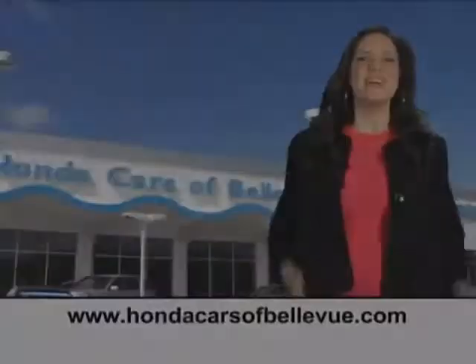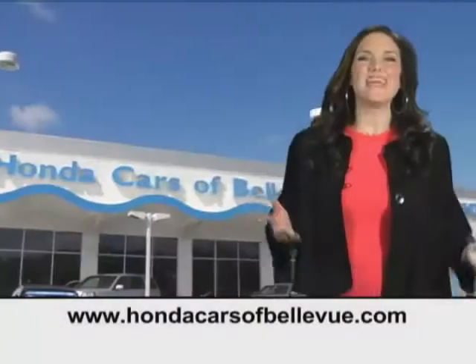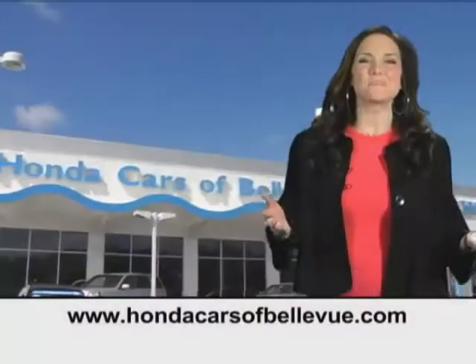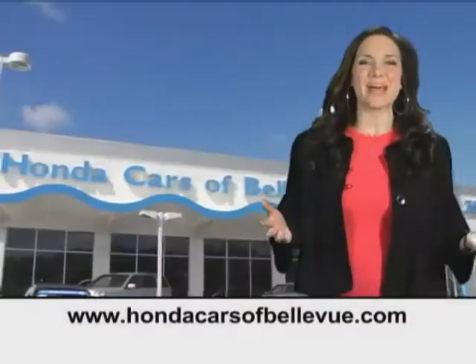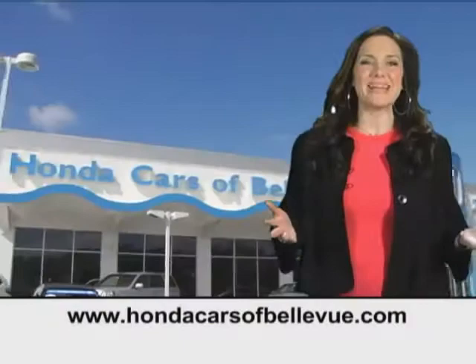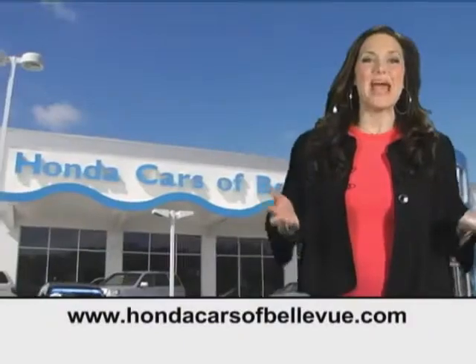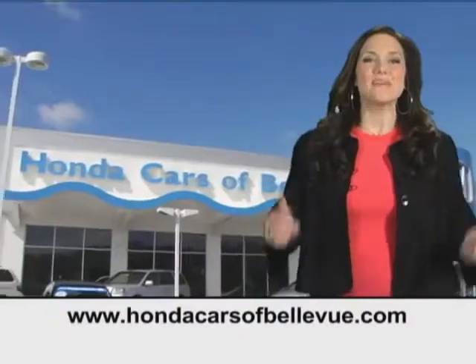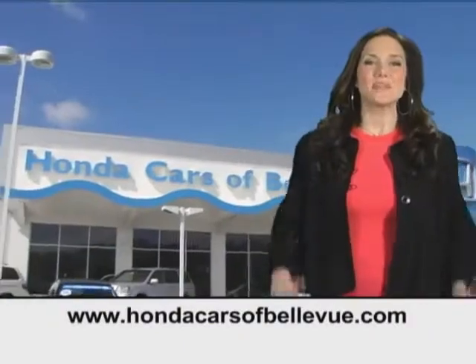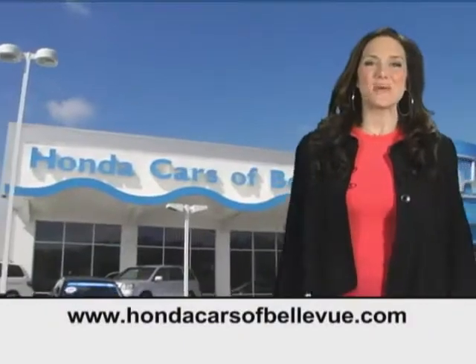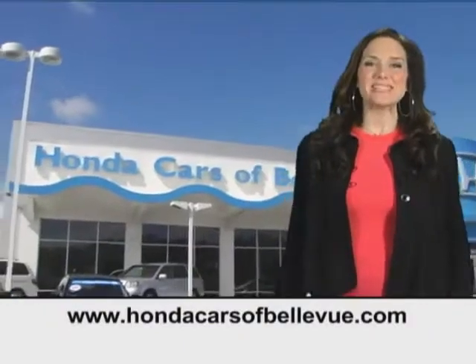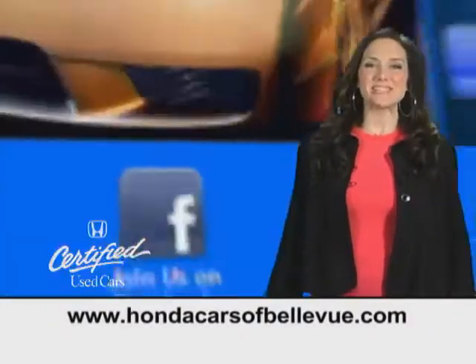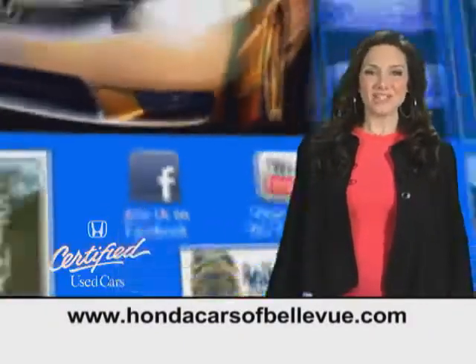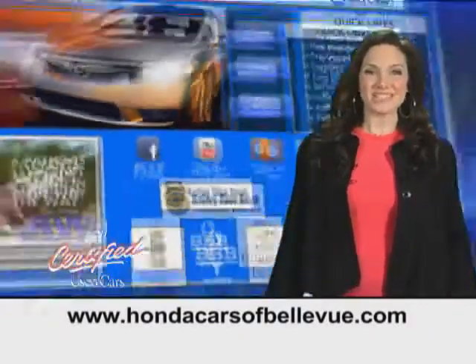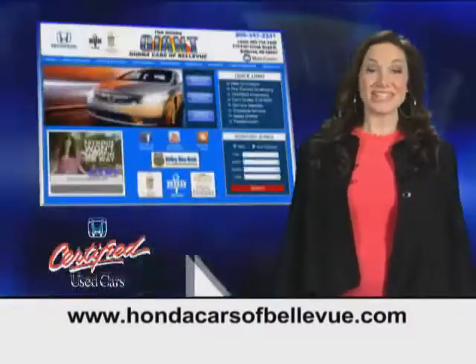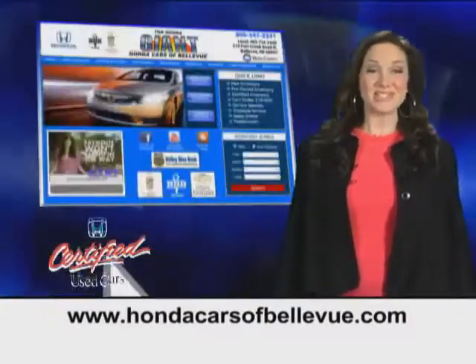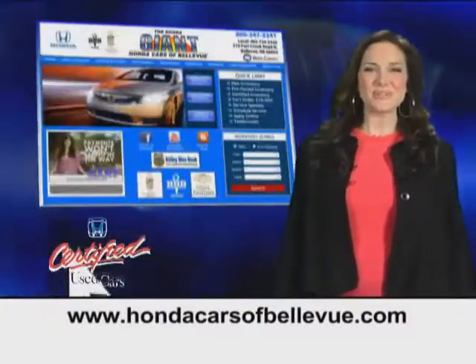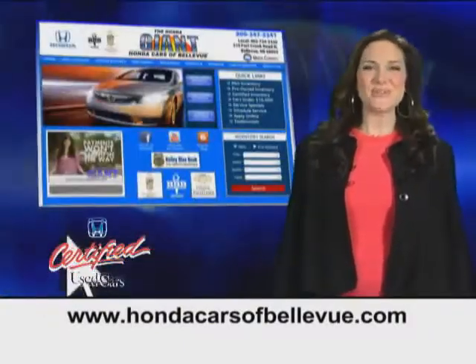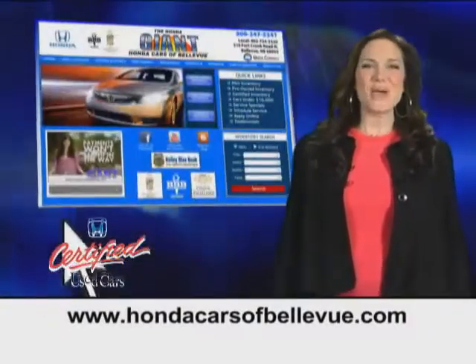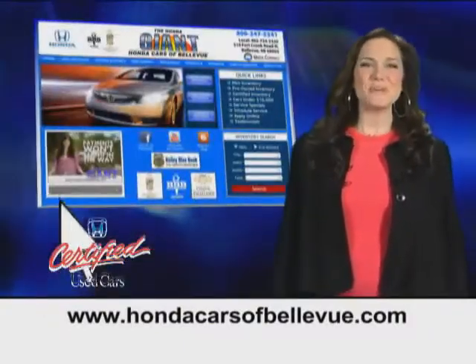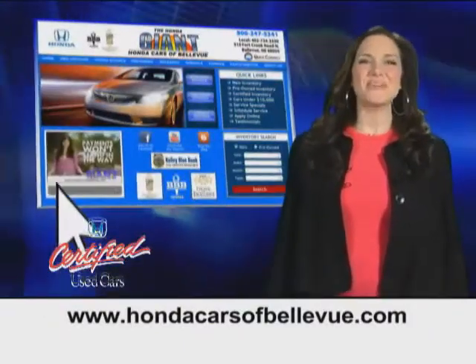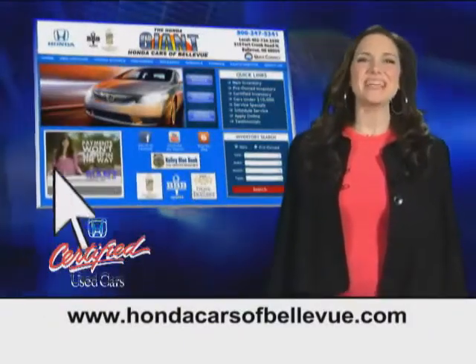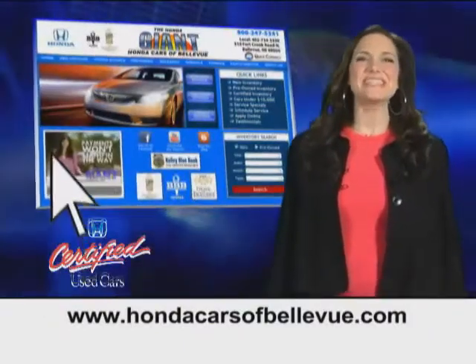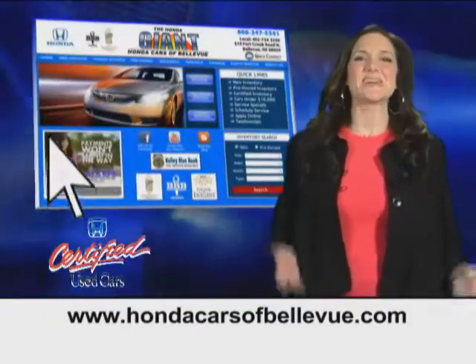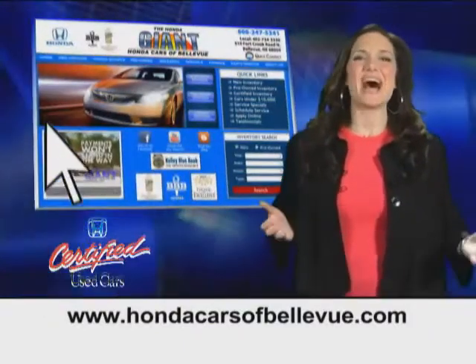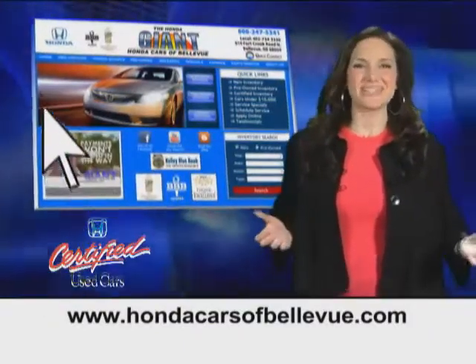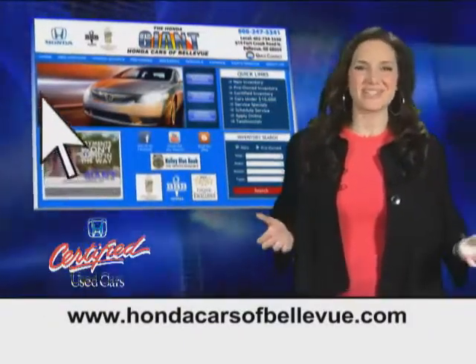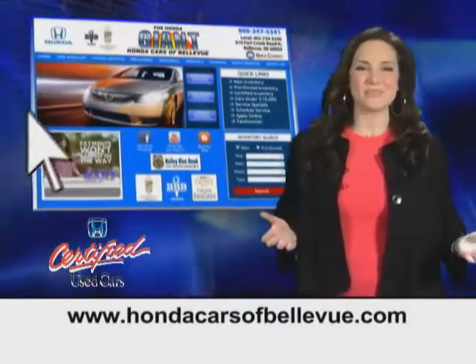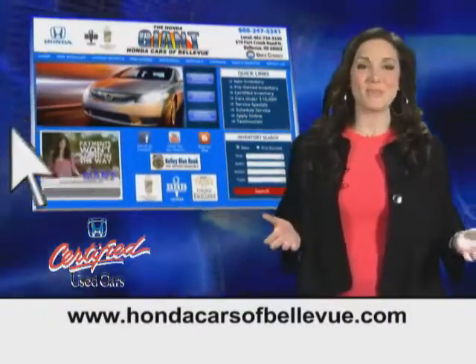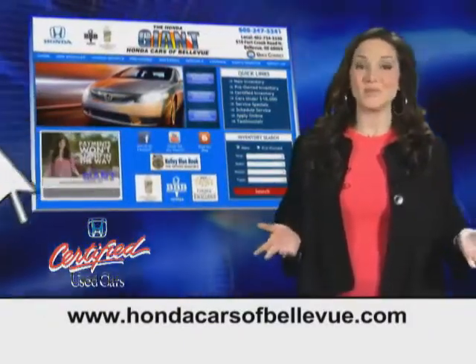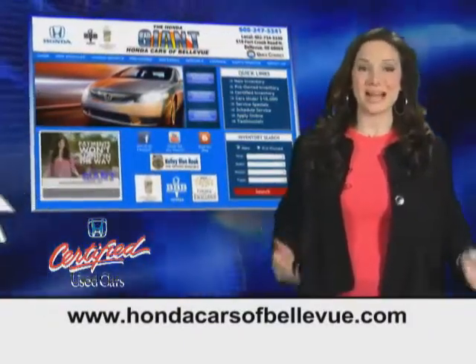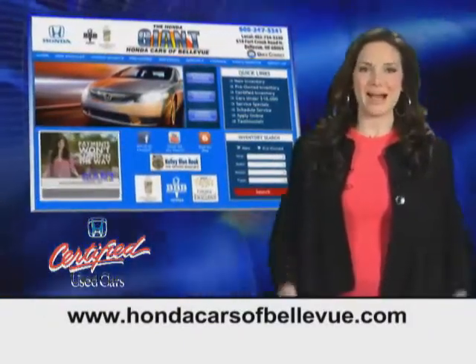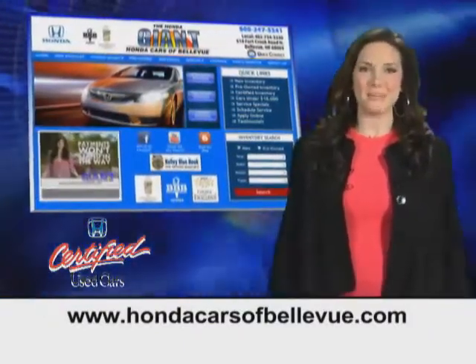Thanks, Brian. And for Nebraska's largest selection of certified pre-owned Hondas, go to hondacarsatbellevue.com.